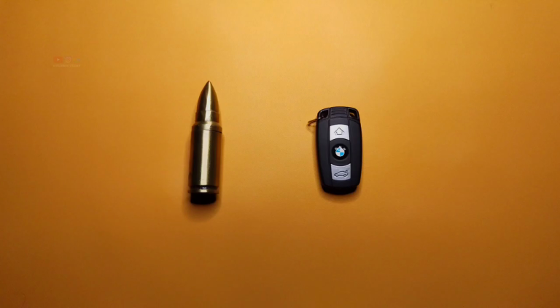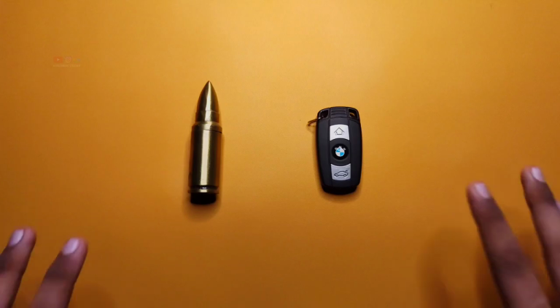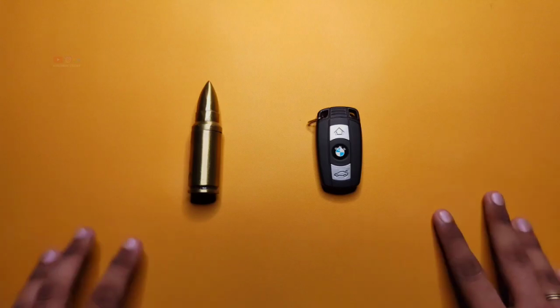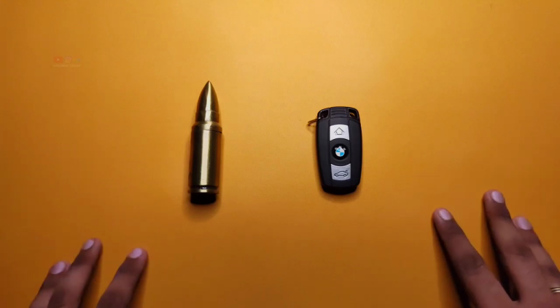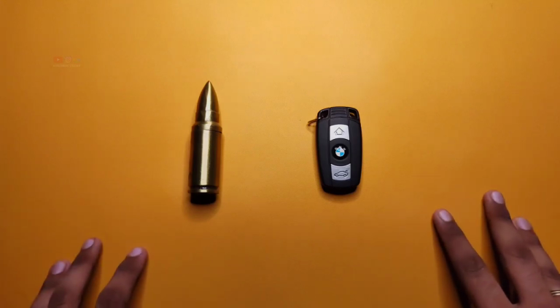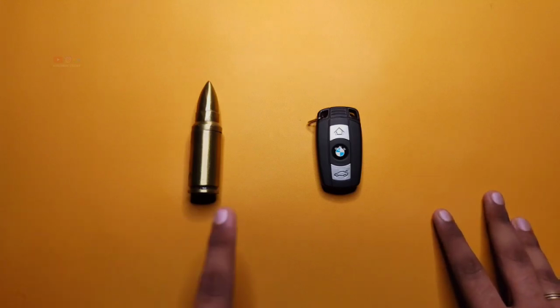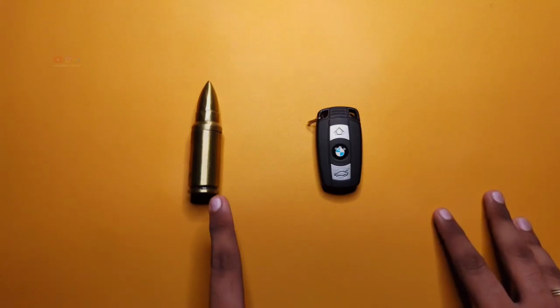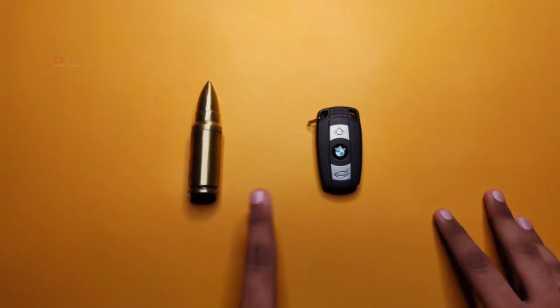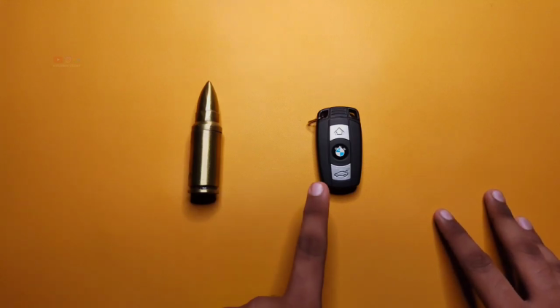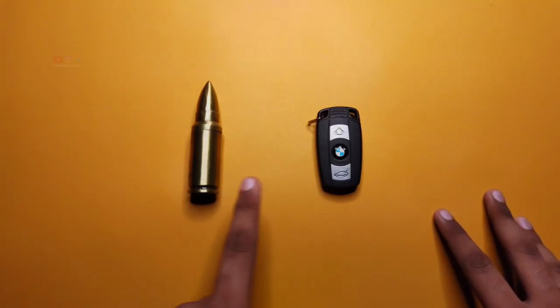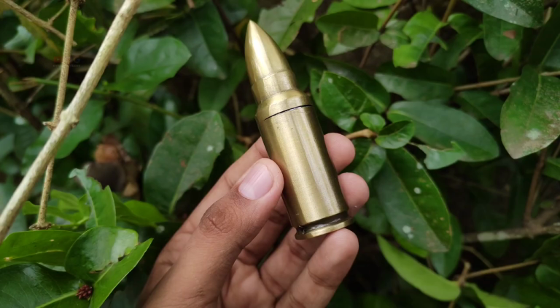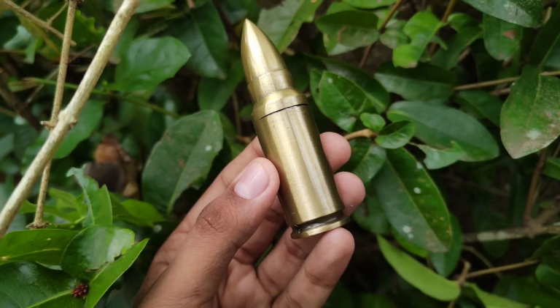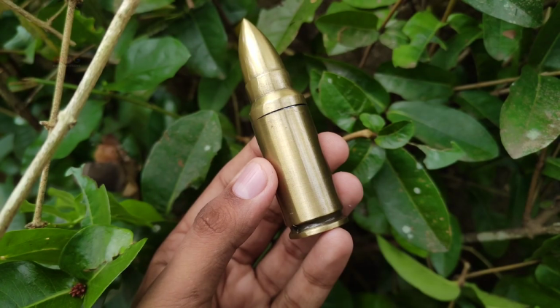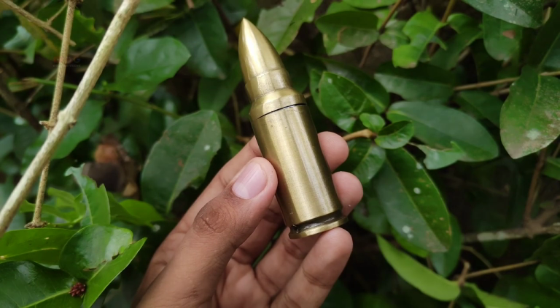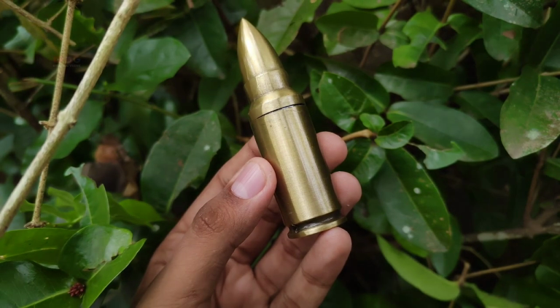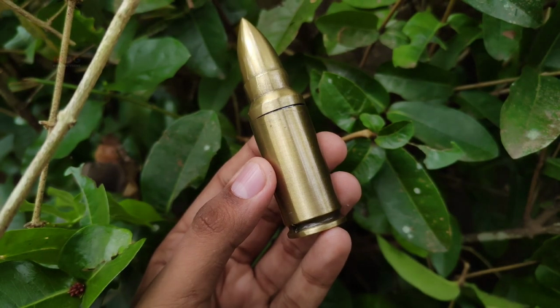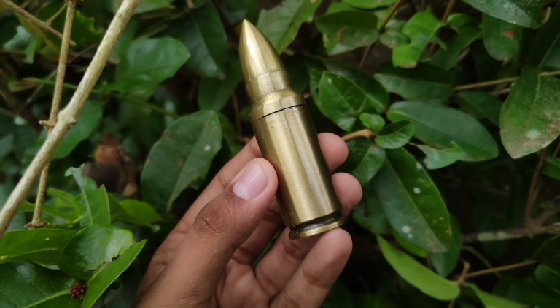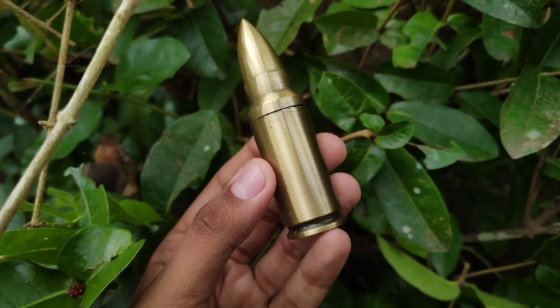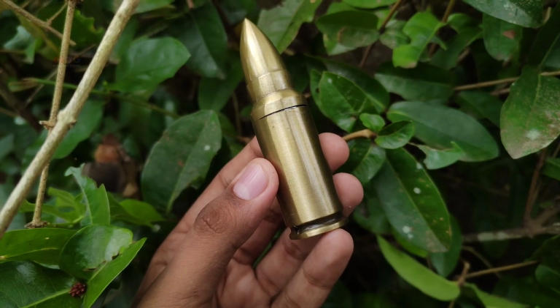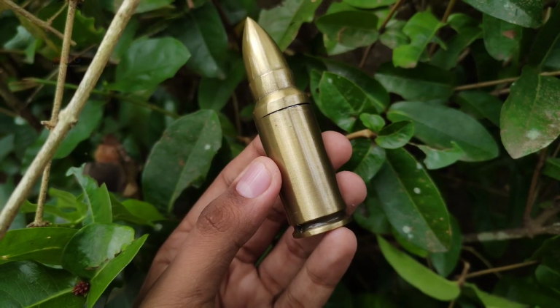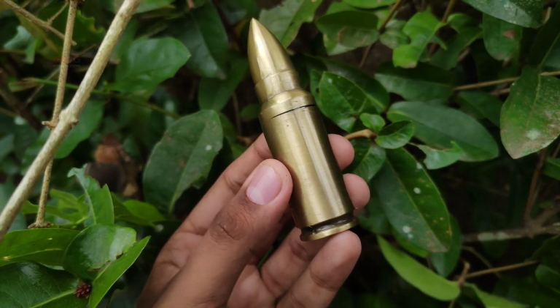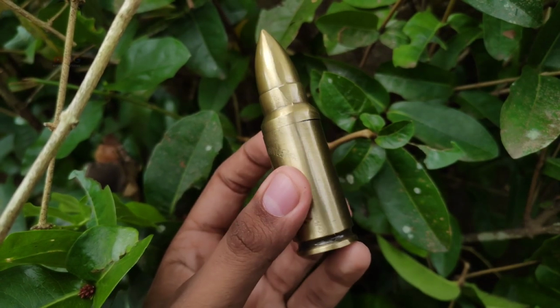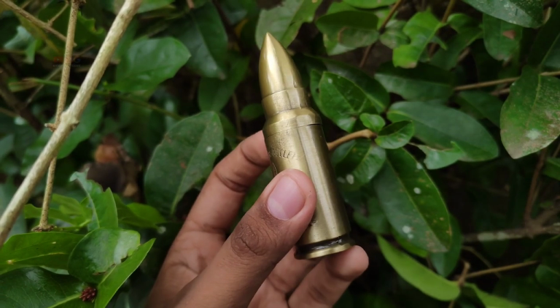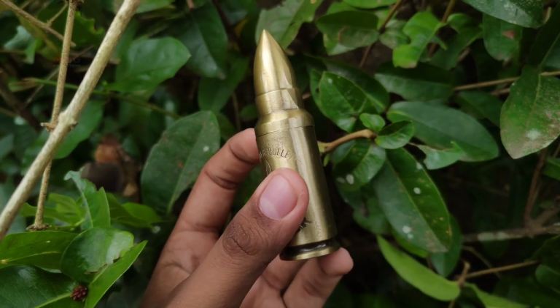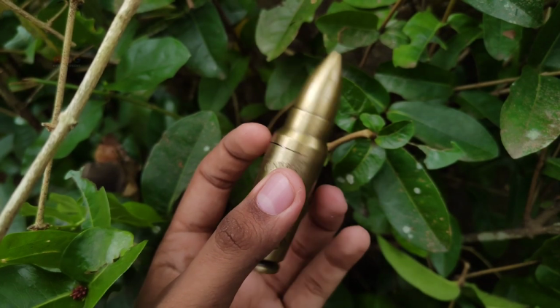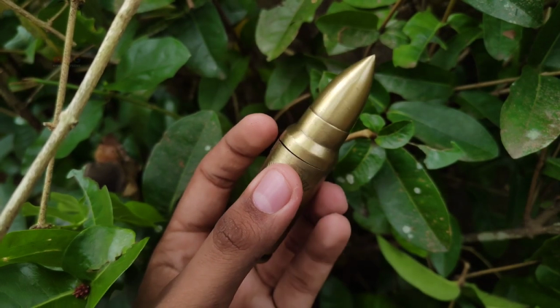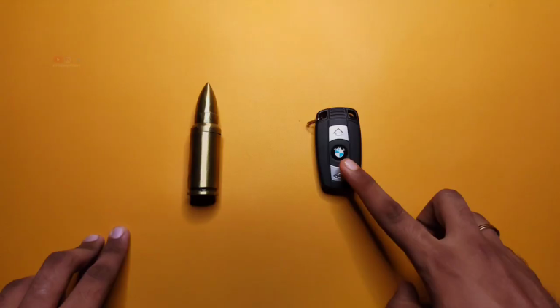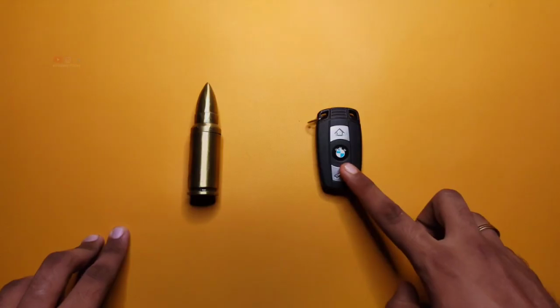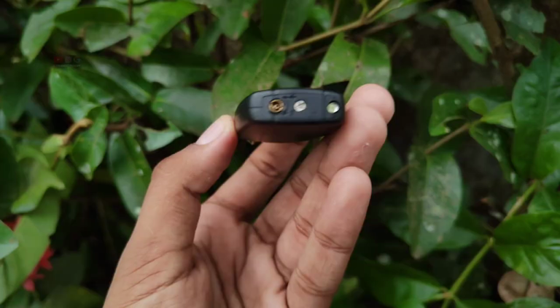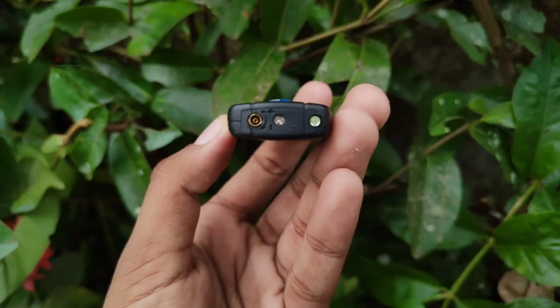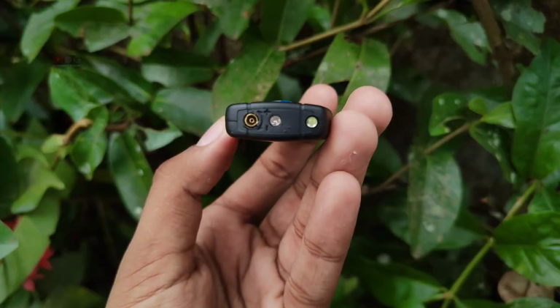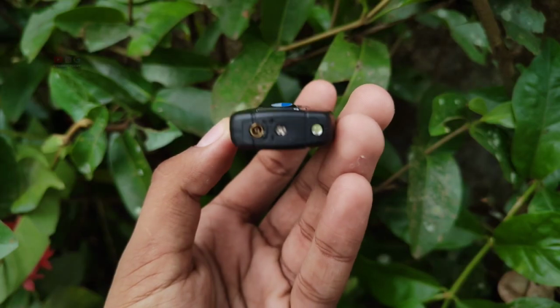There are two carrots in my hand, a bullet, and a key for BNW.